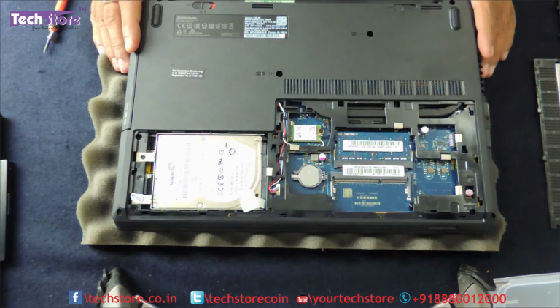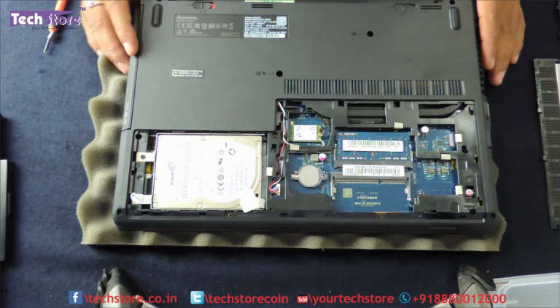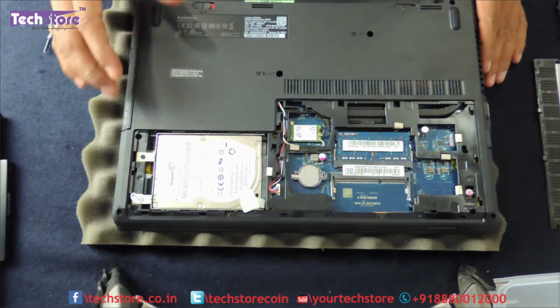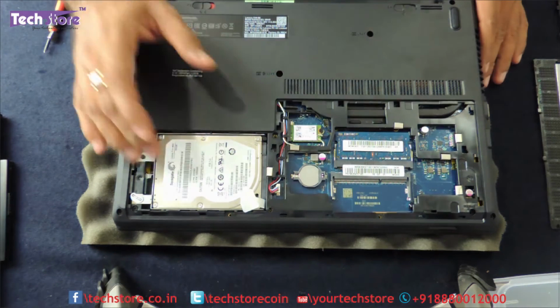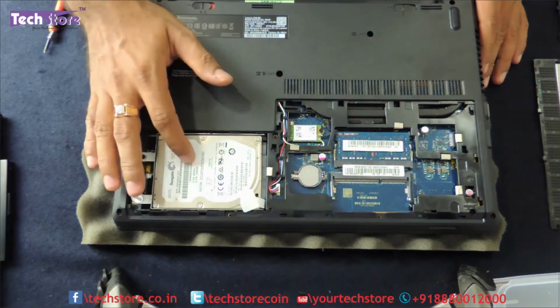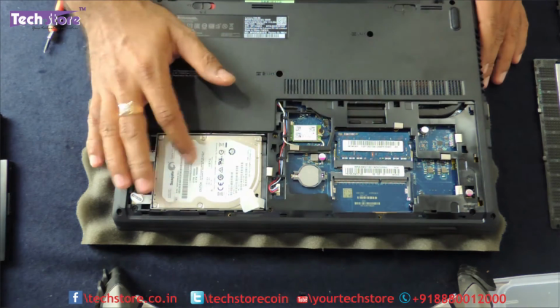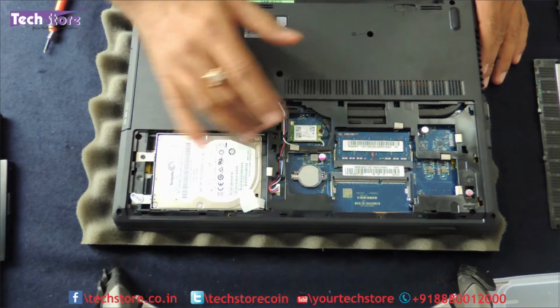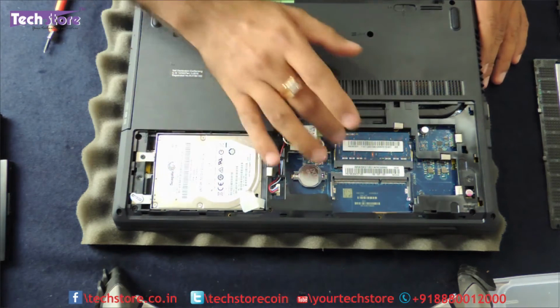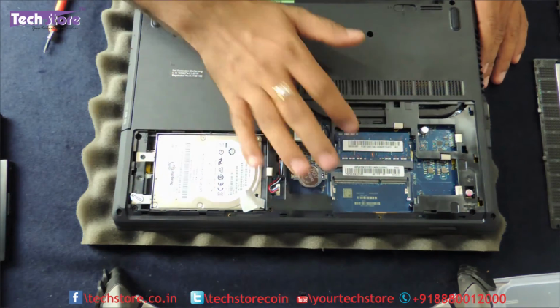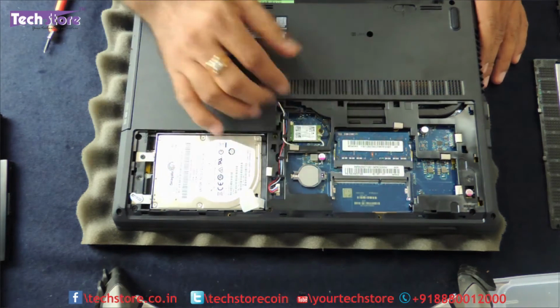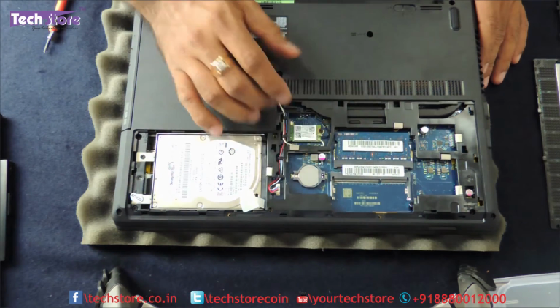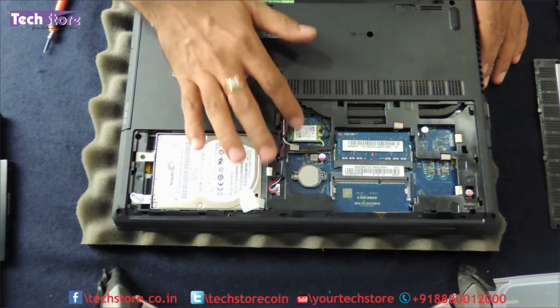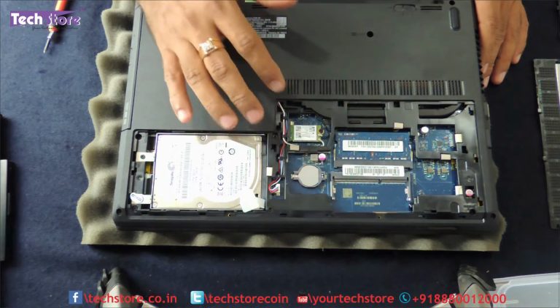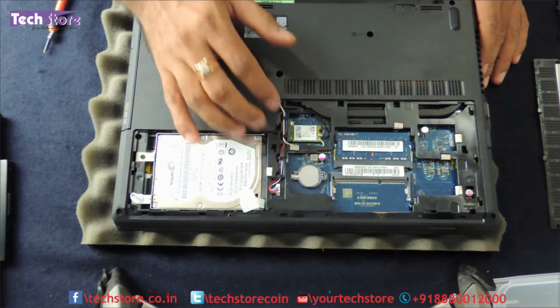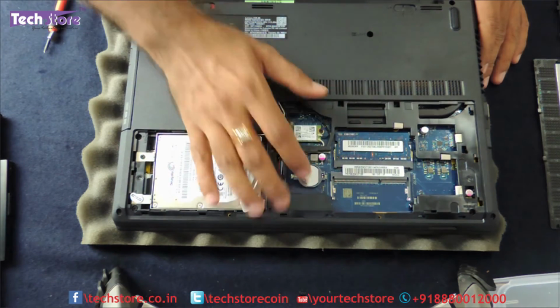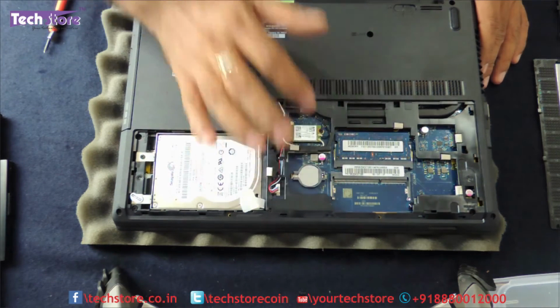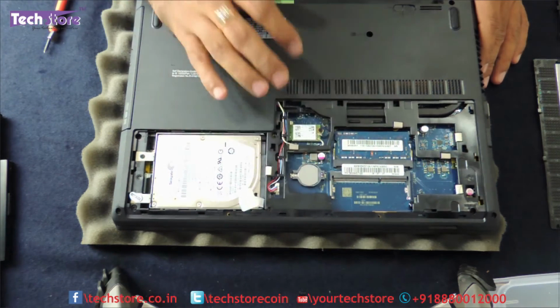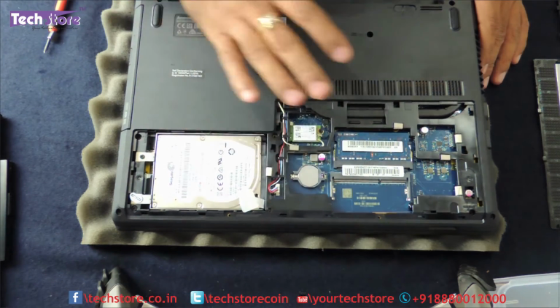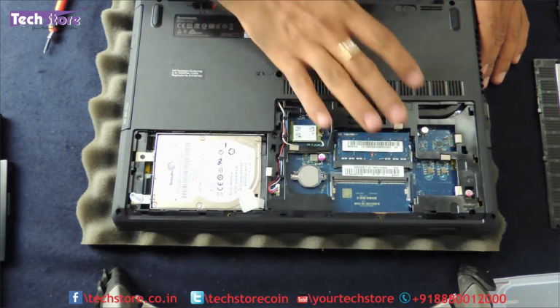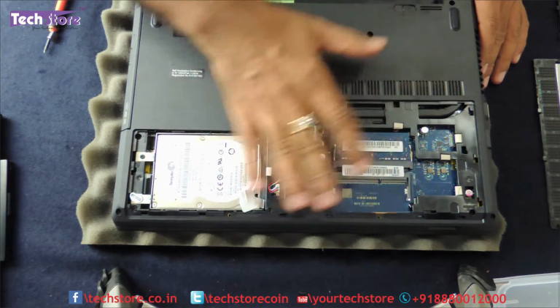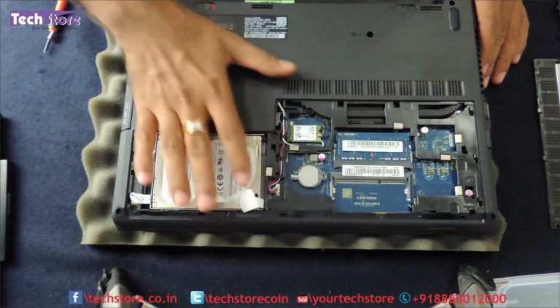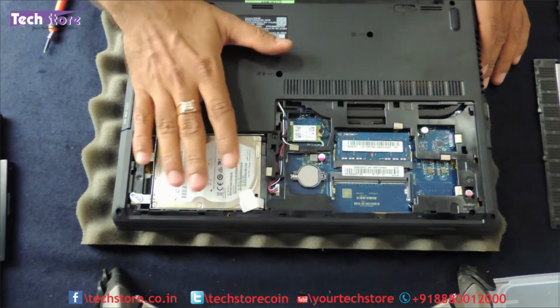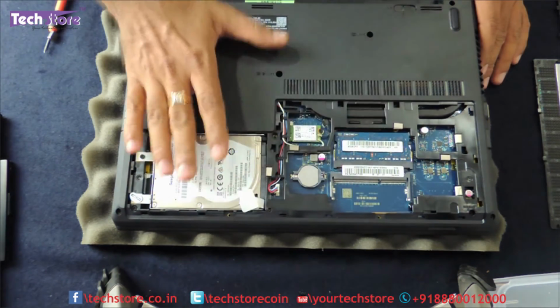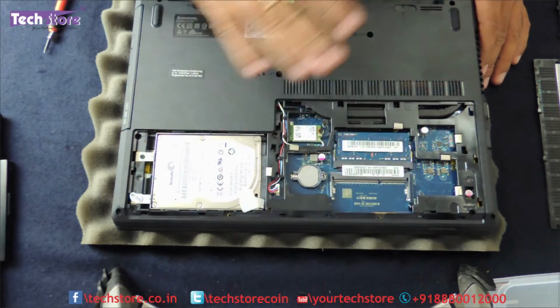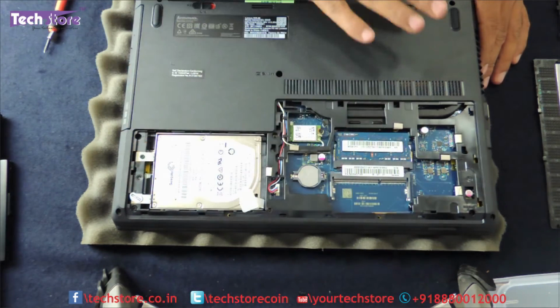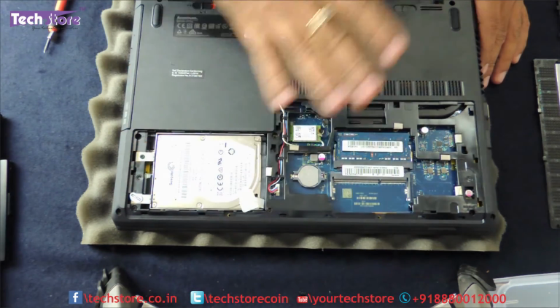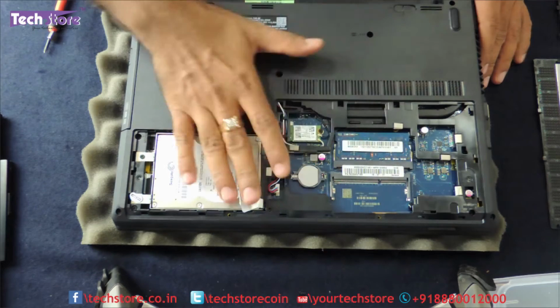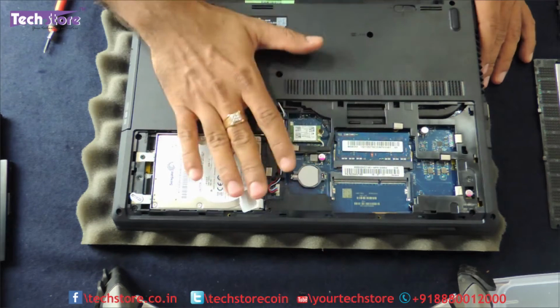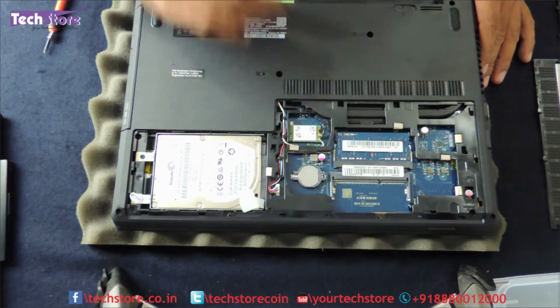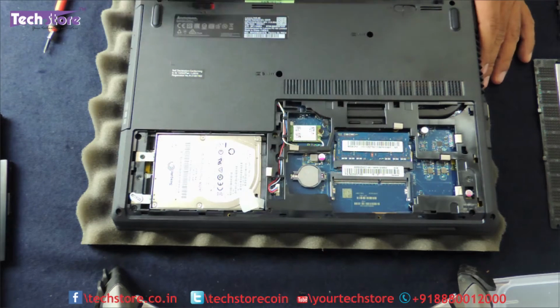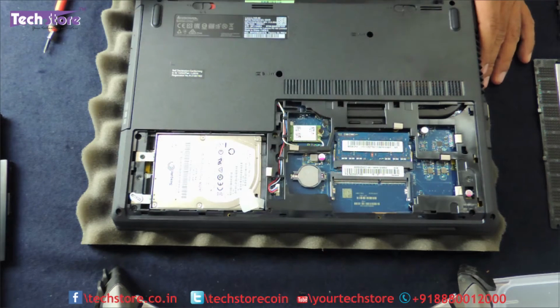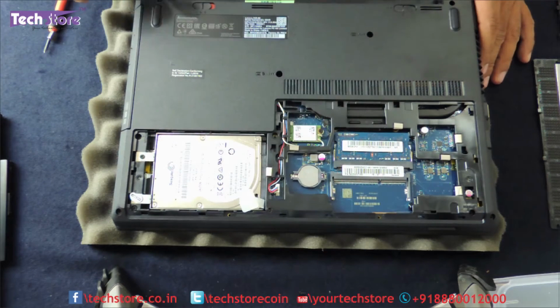As you can see, the hard drive, the memory, the WiFi chip, and the CMOS cell are all exposed under the maintenance hatch.